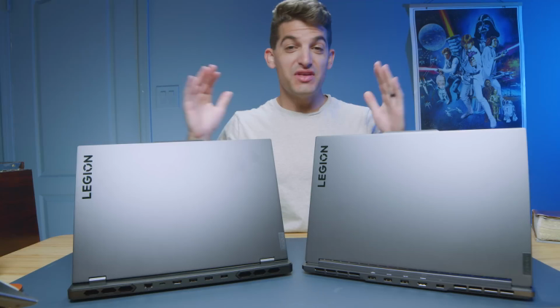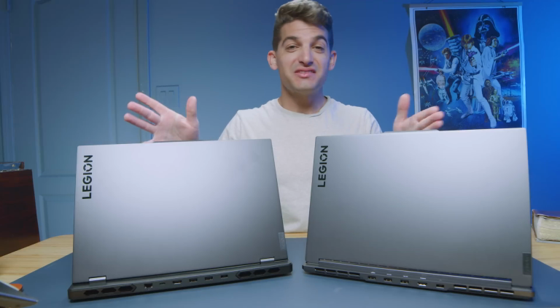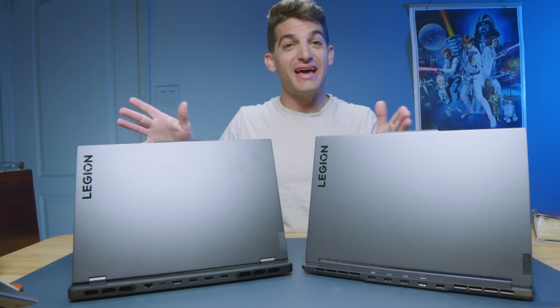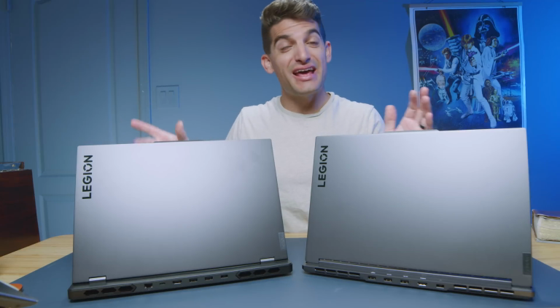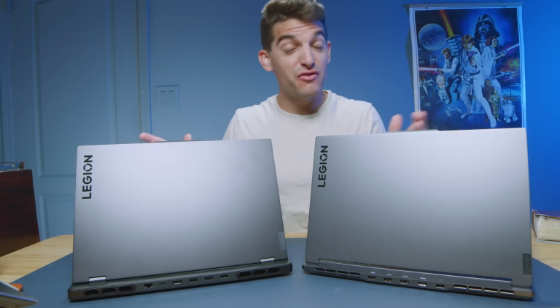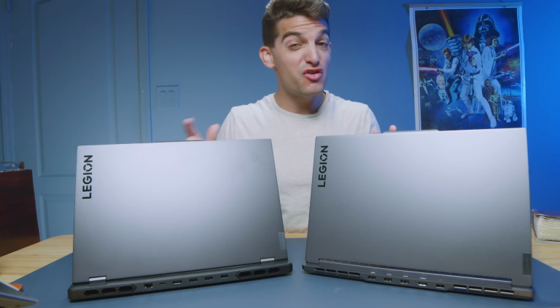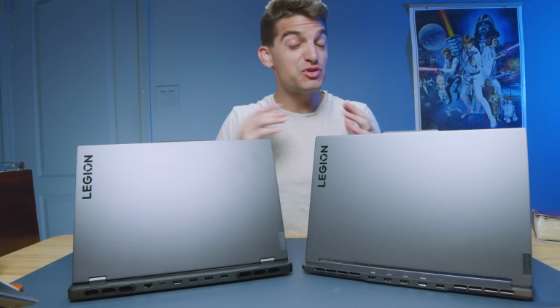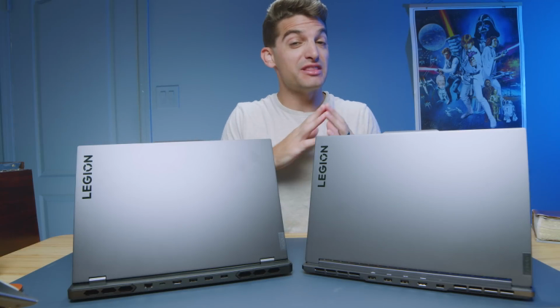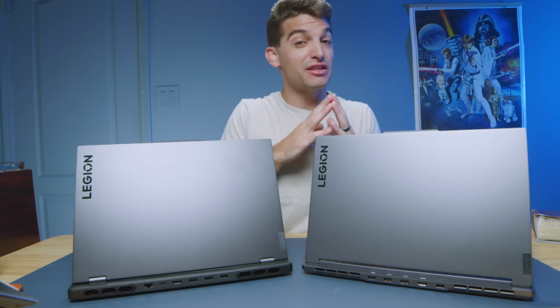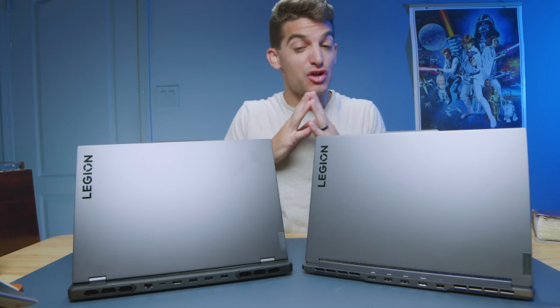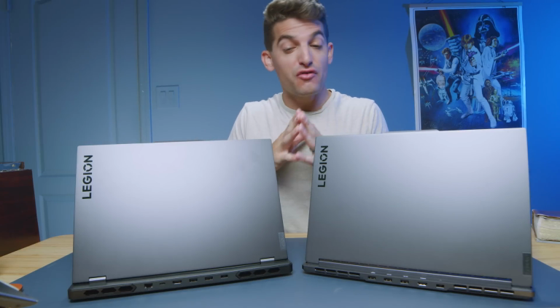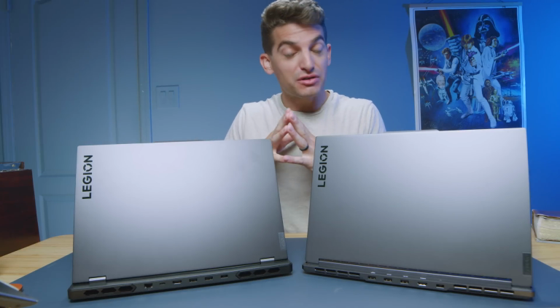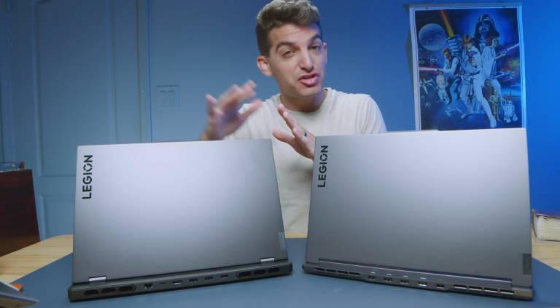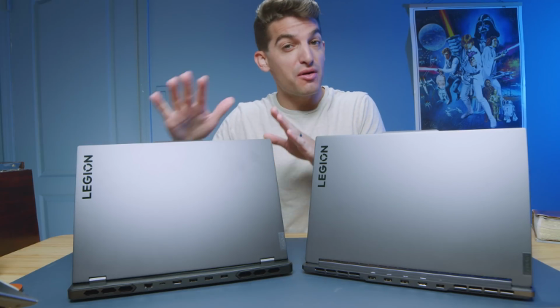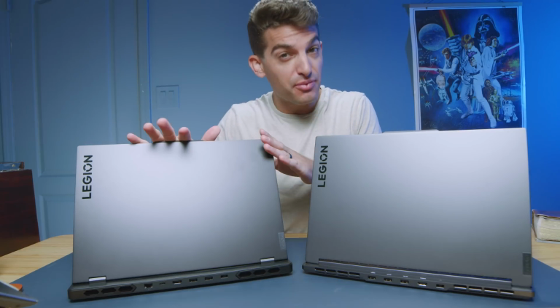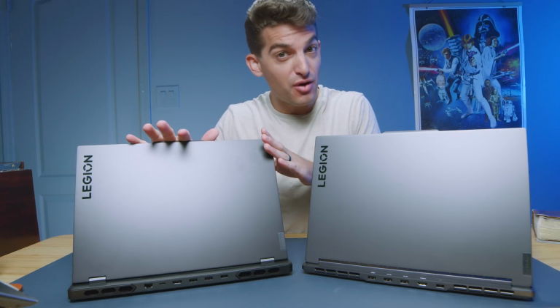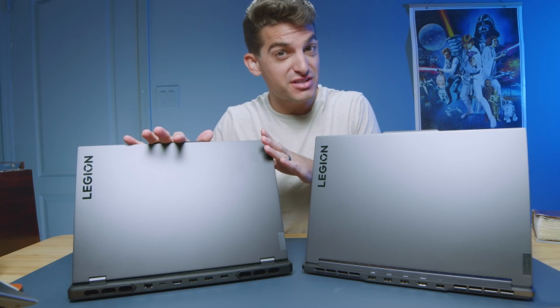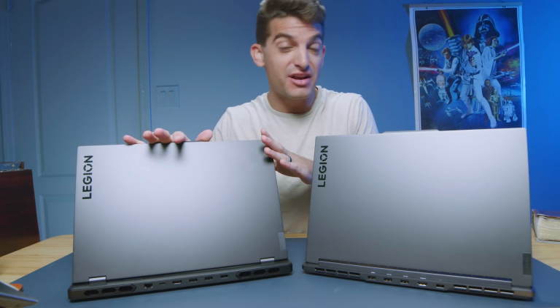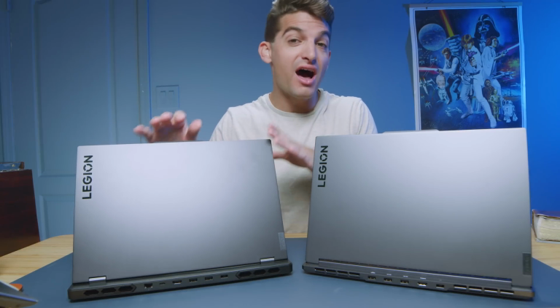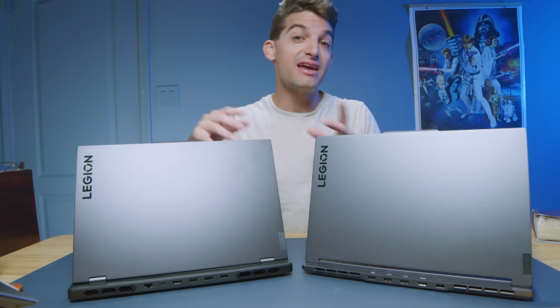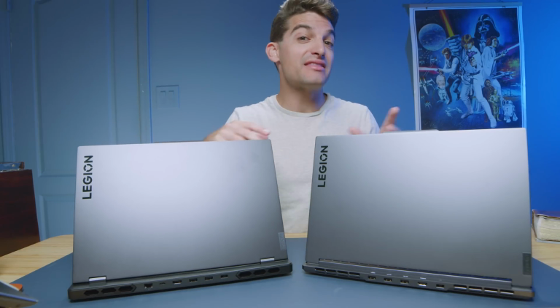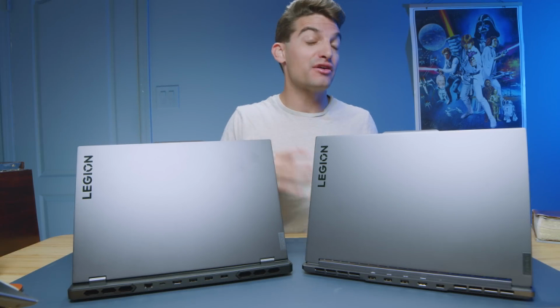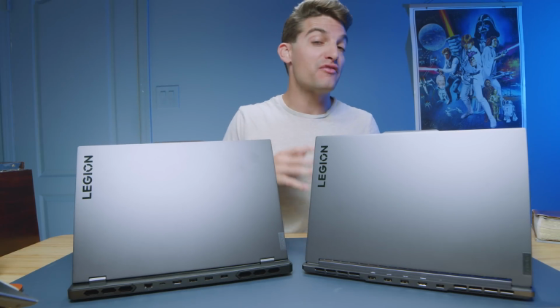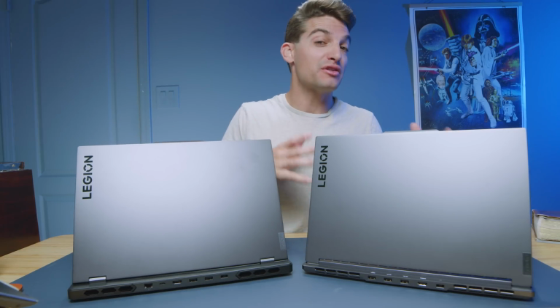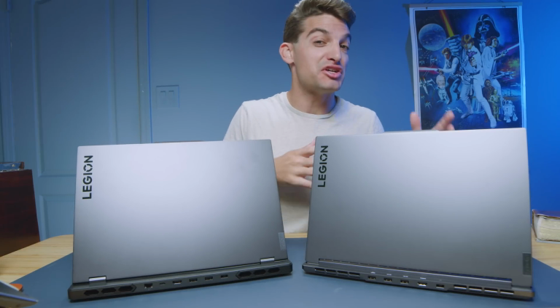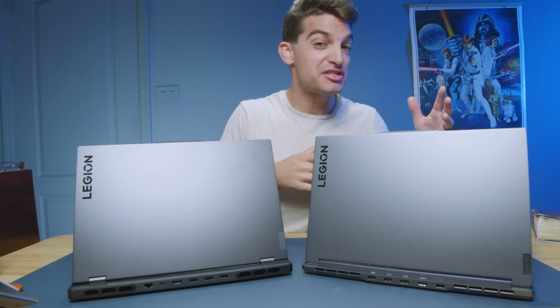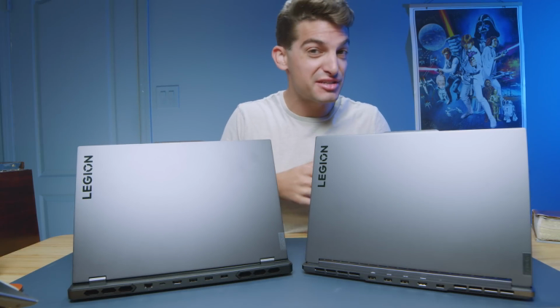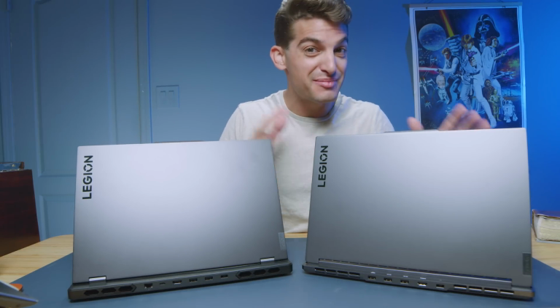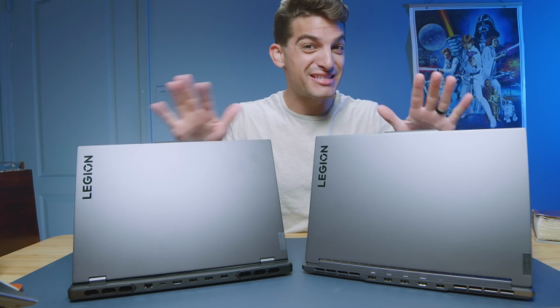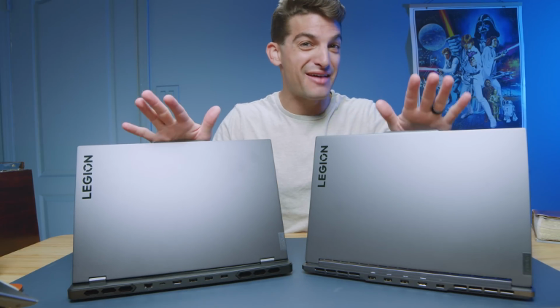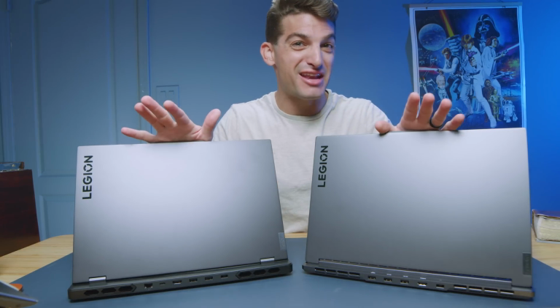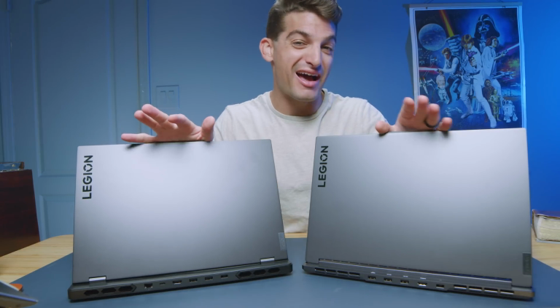This is the head-to-head review between the Lenovo Legion Pro 7i and the Lenovo Legion Slim 7i.